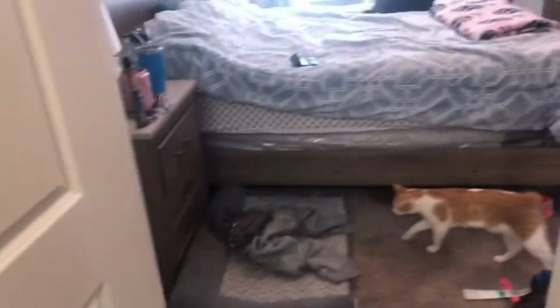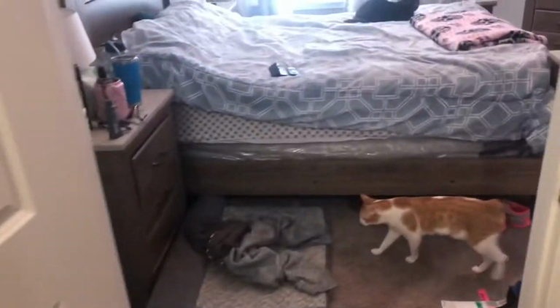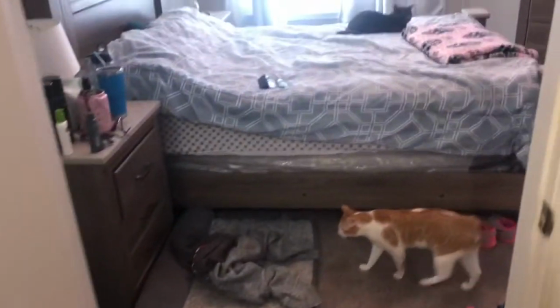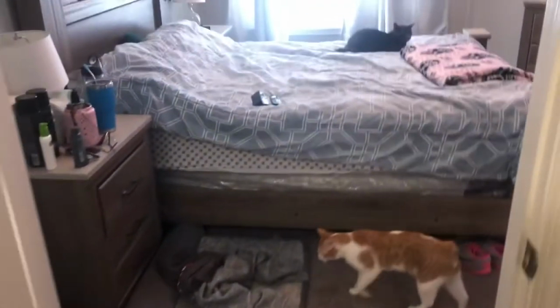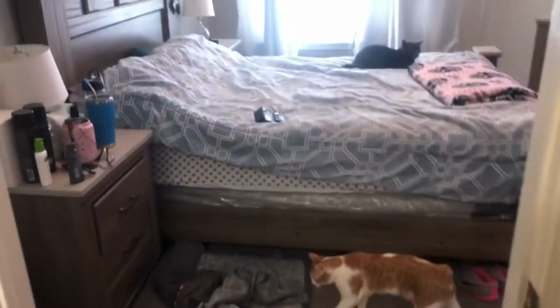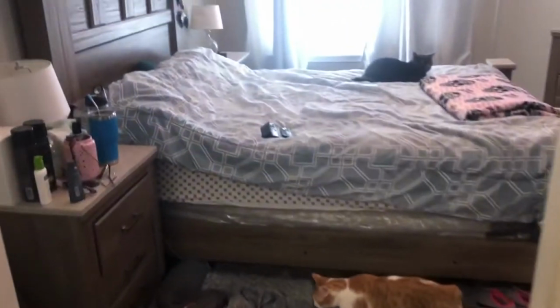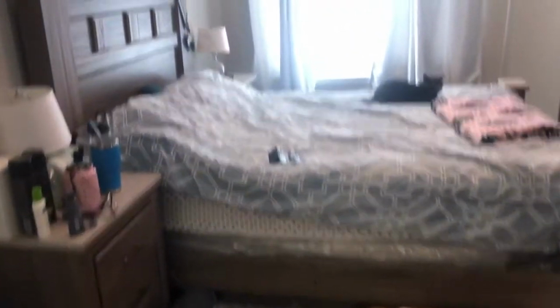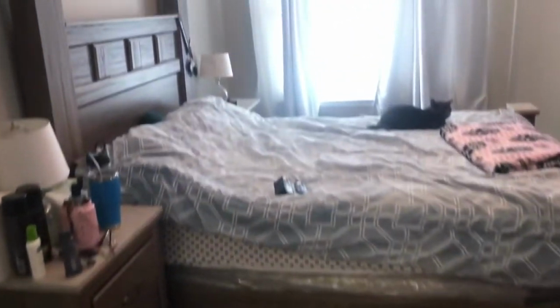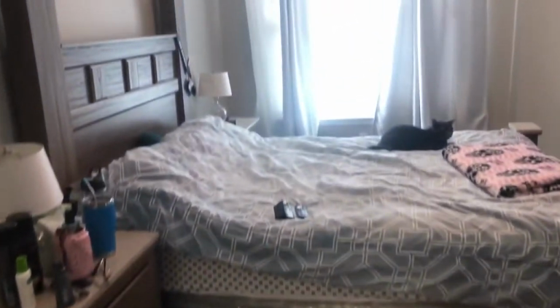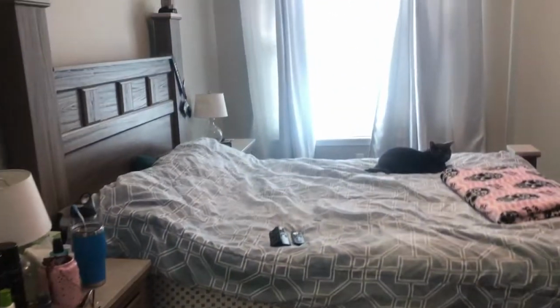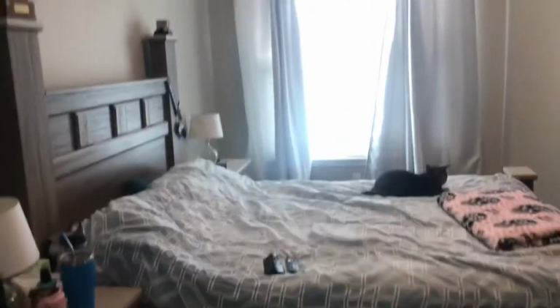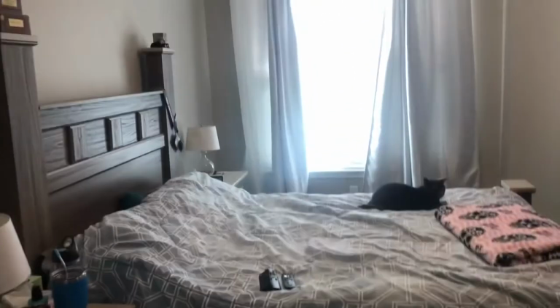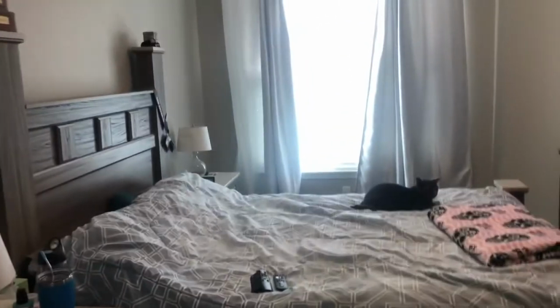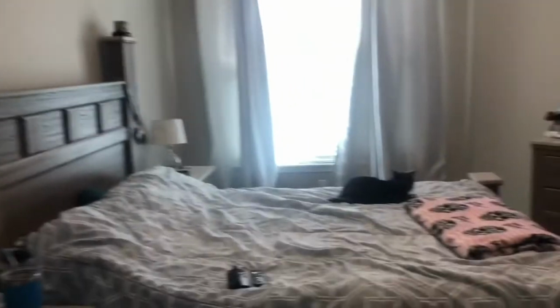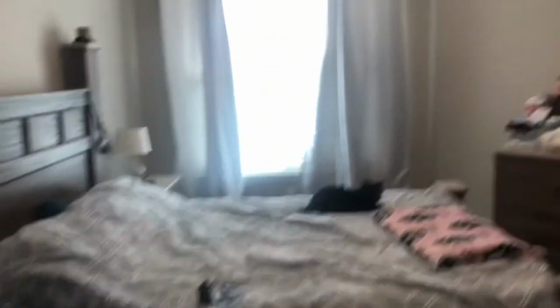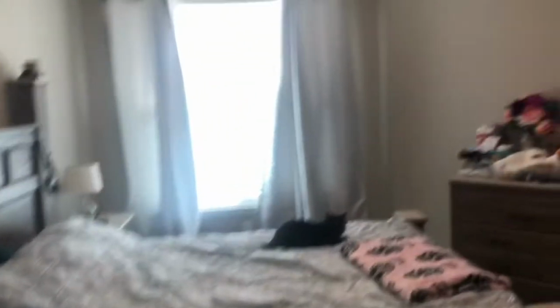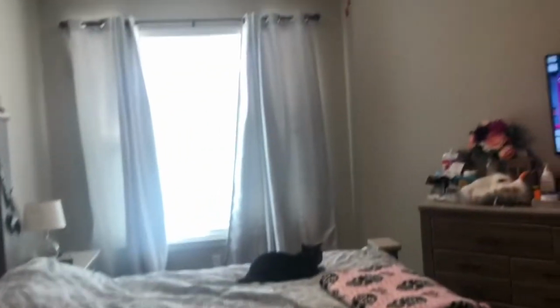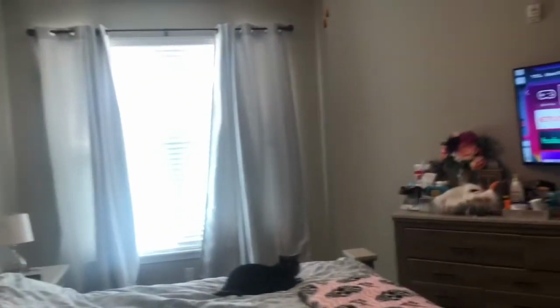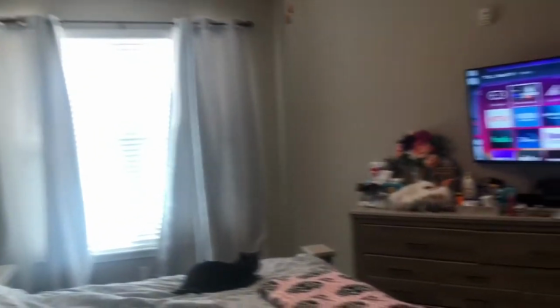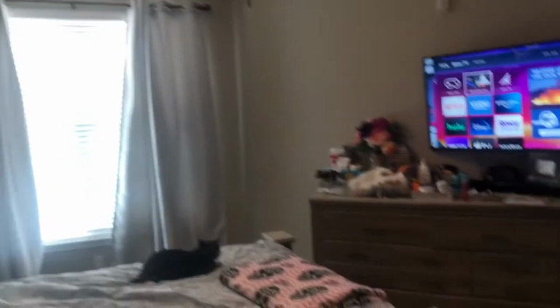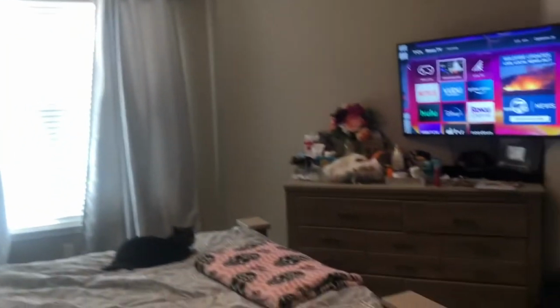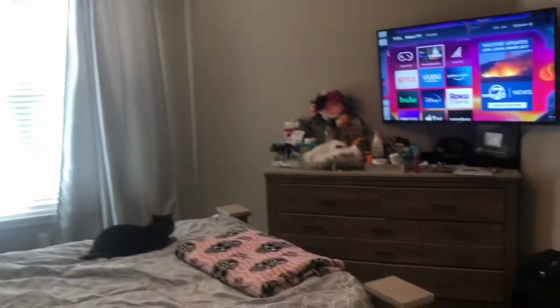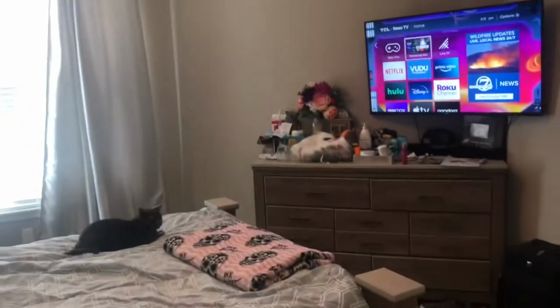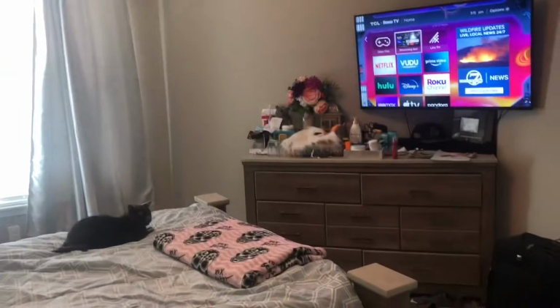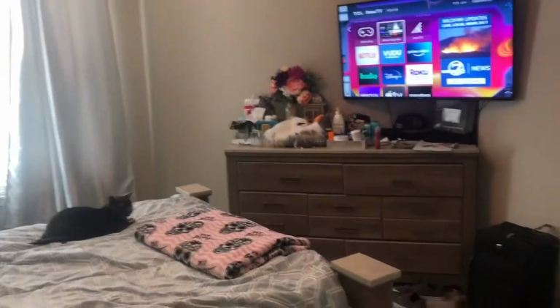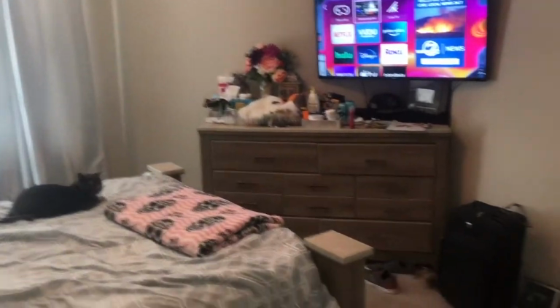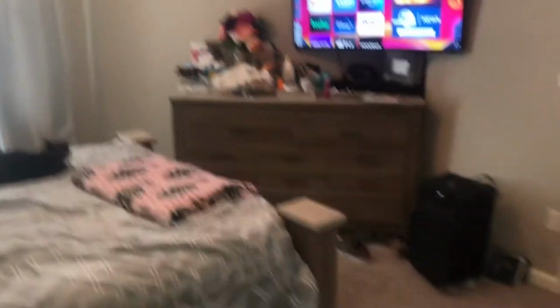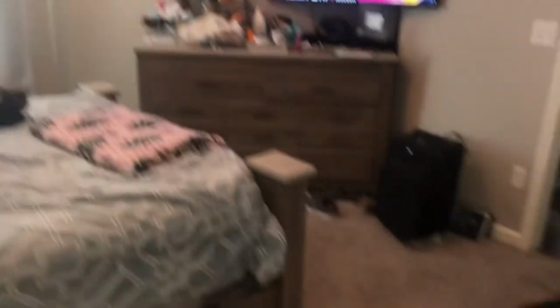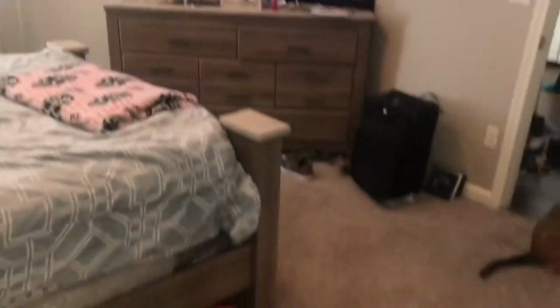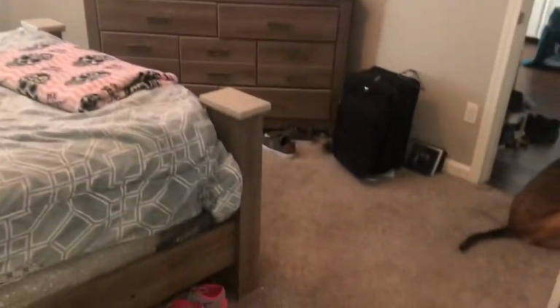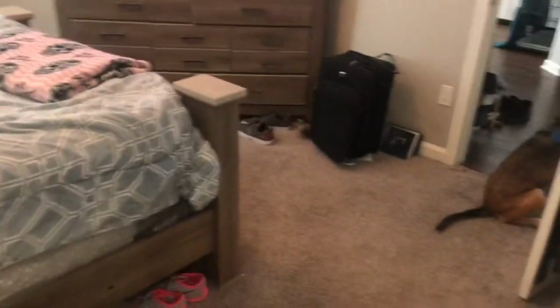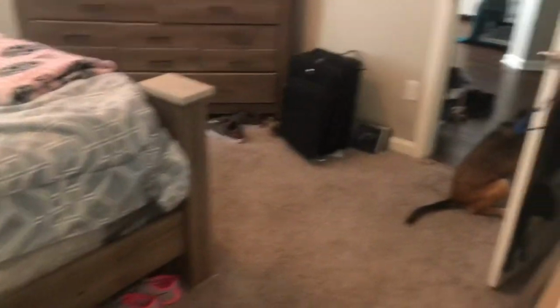This is the before of our room. Hopefully I can jazz it up nice.